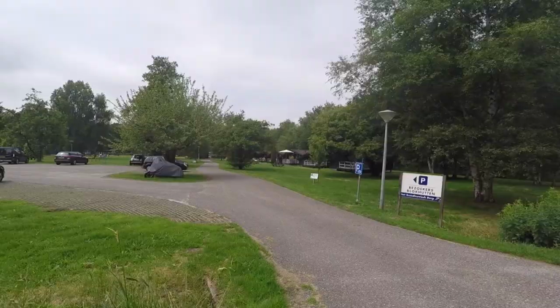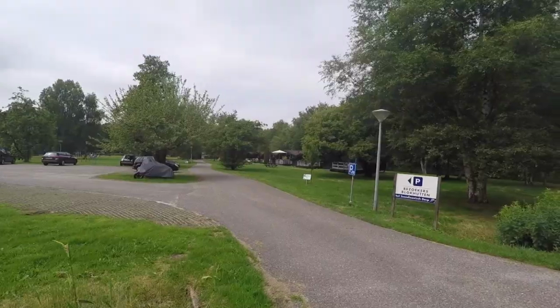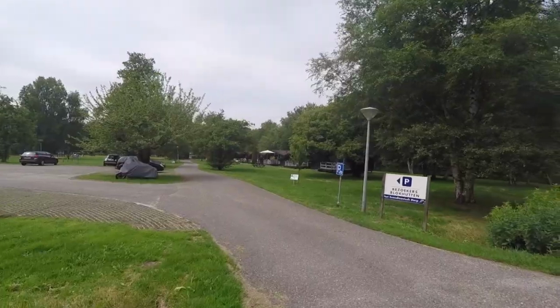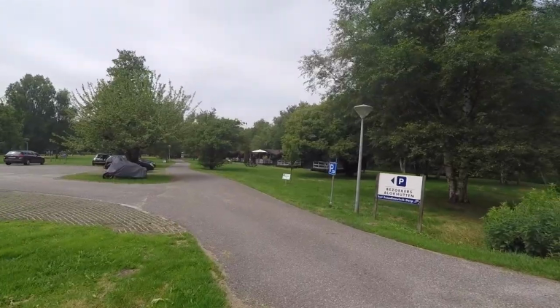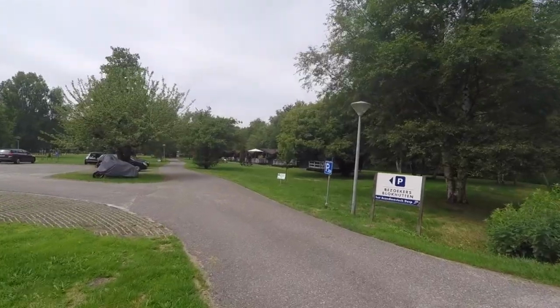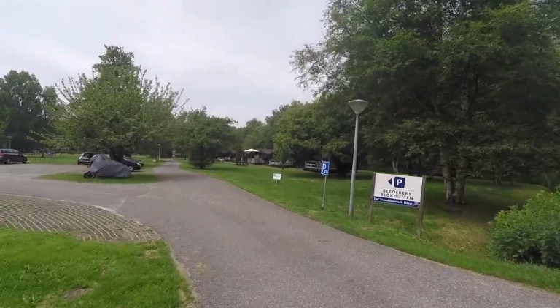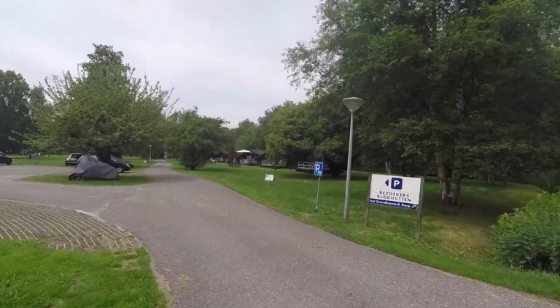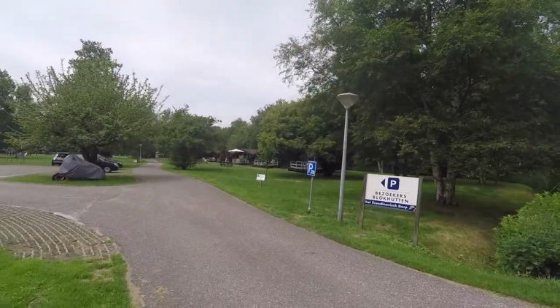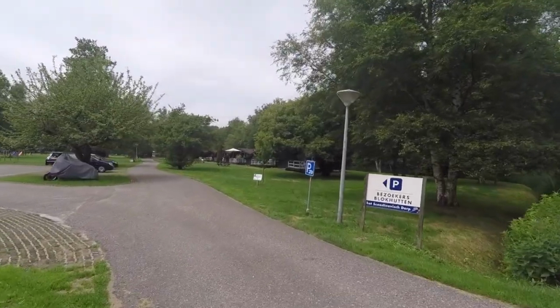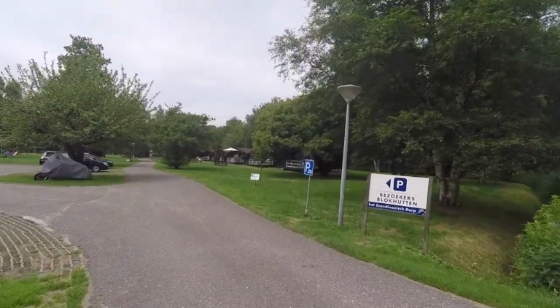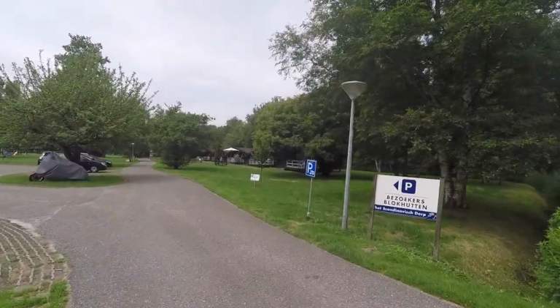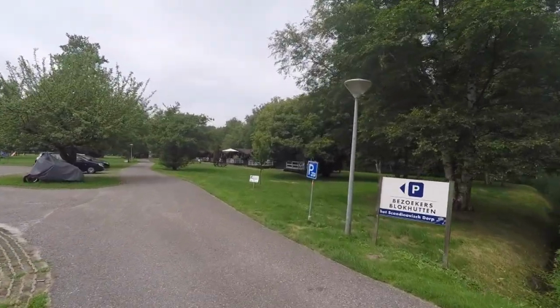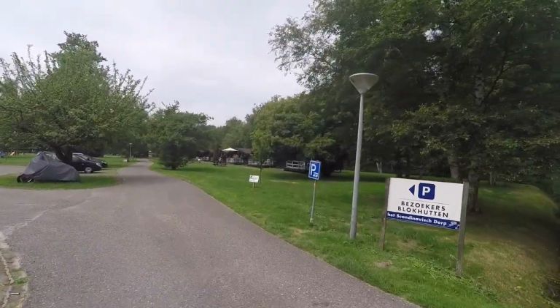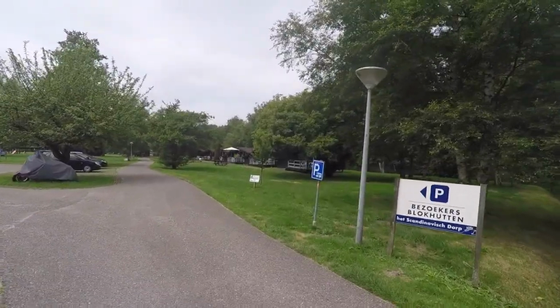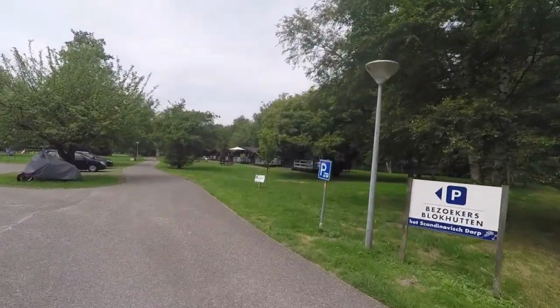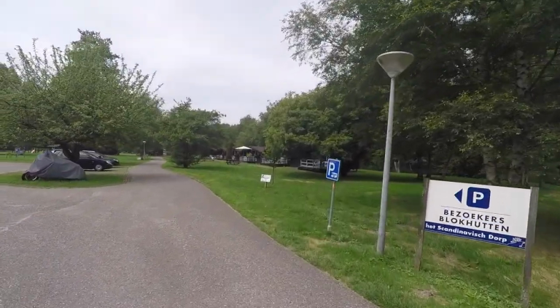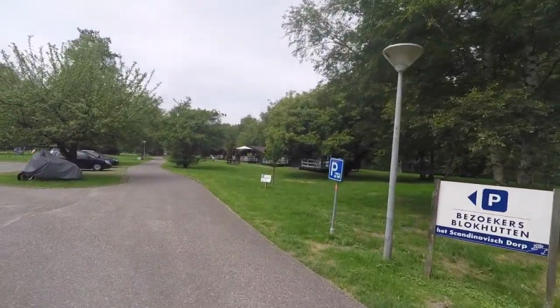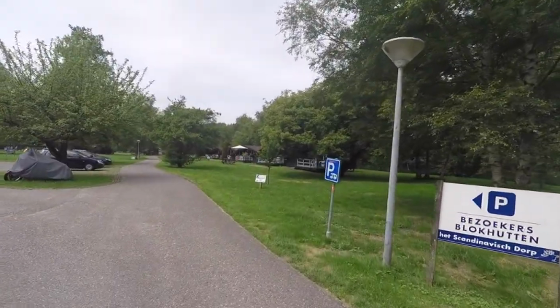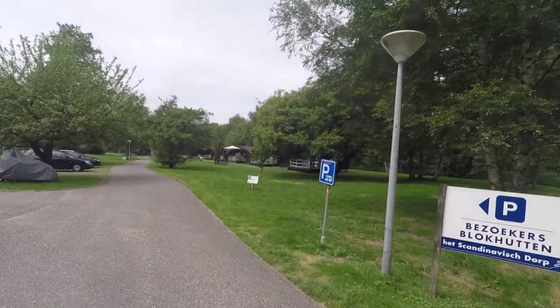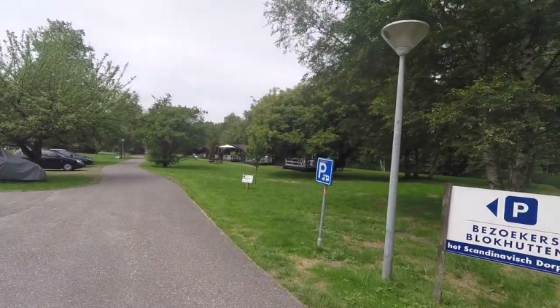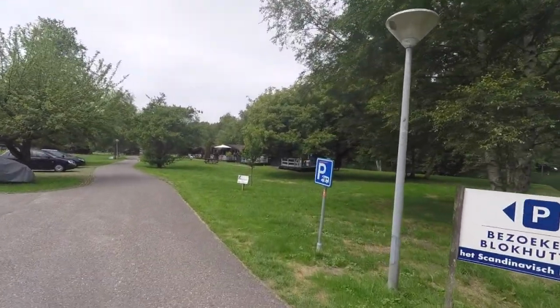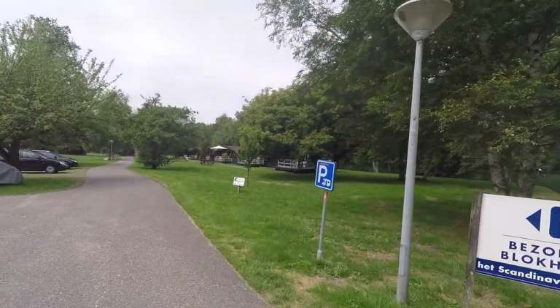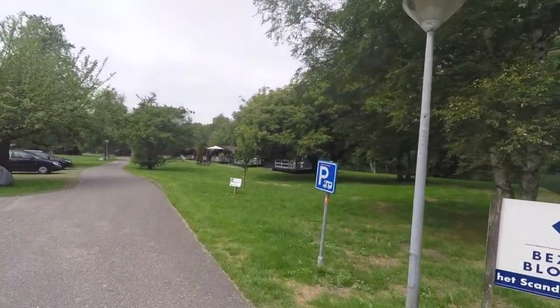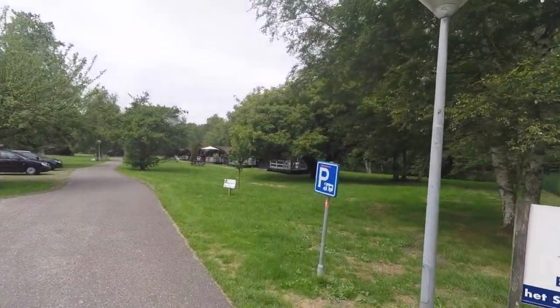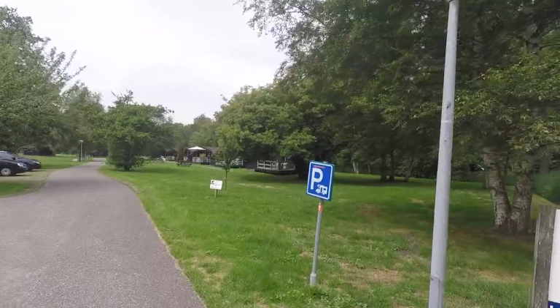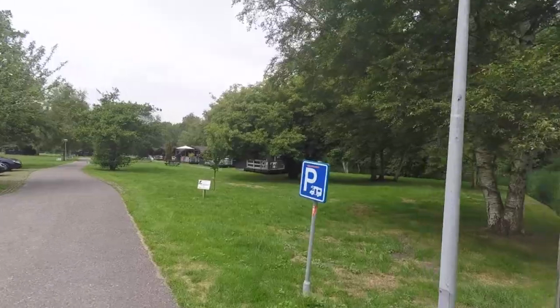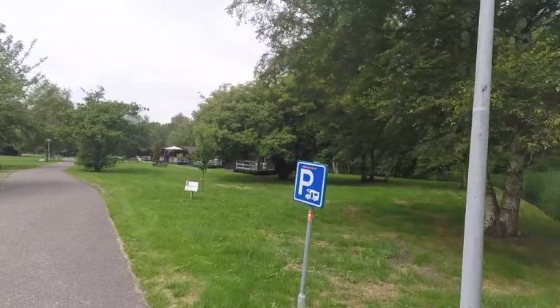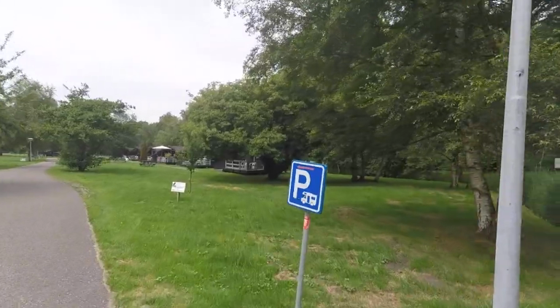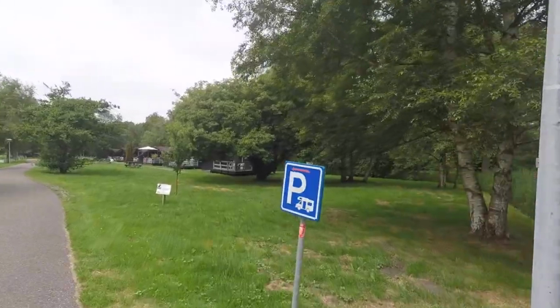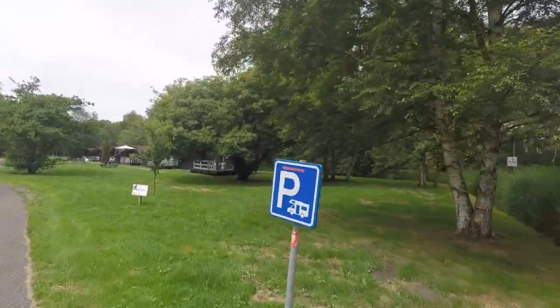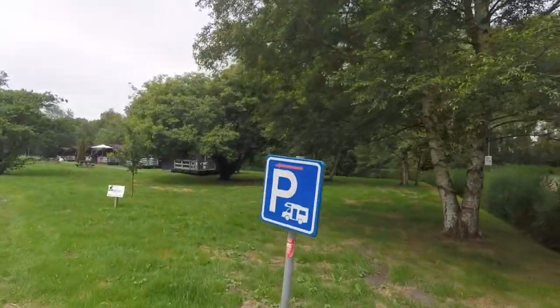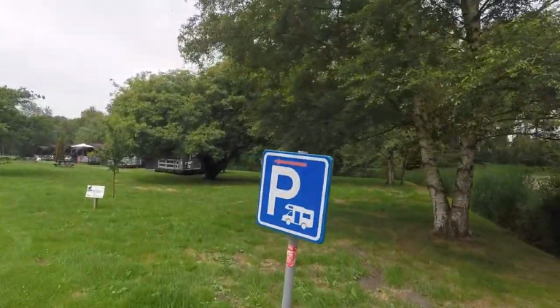There you can see there's a very small sign that lets you know that there's a campsite available. You just have to follow that.